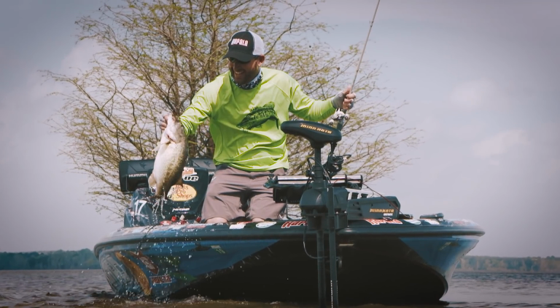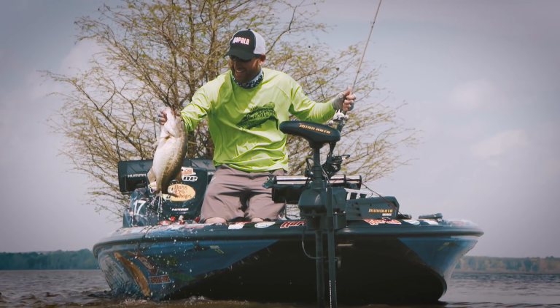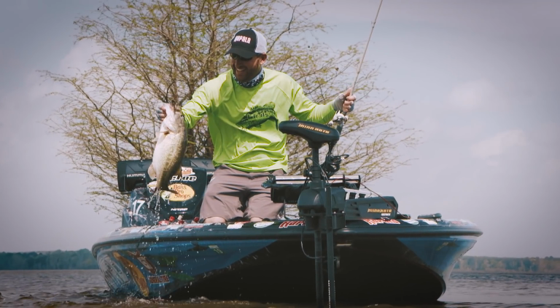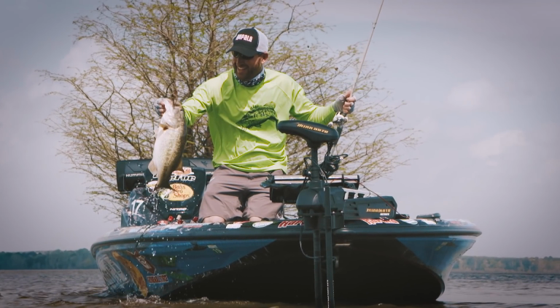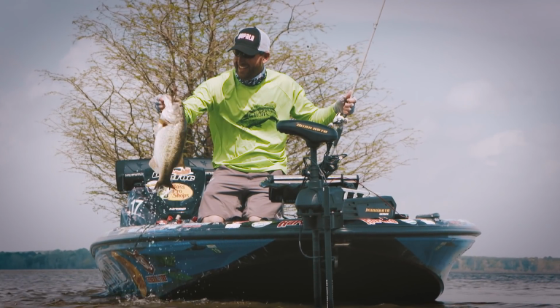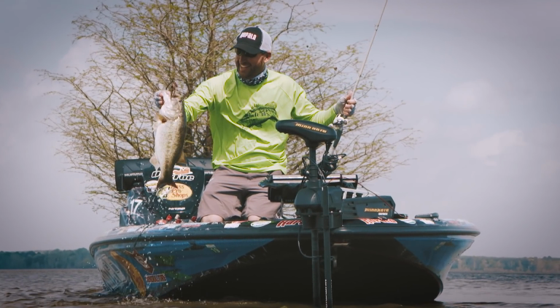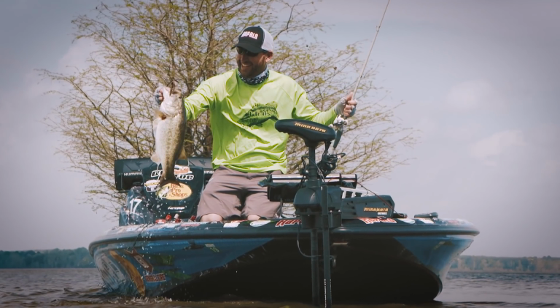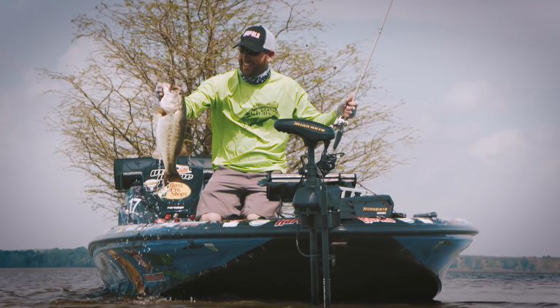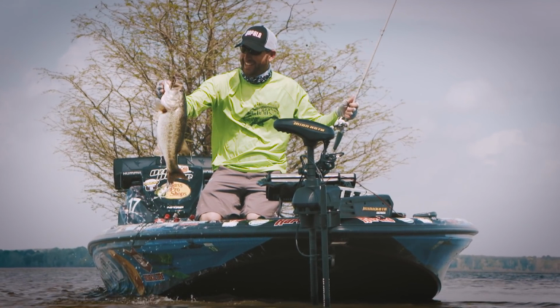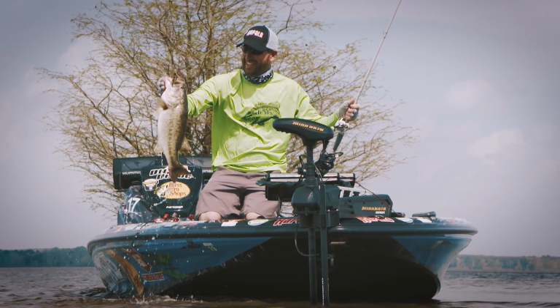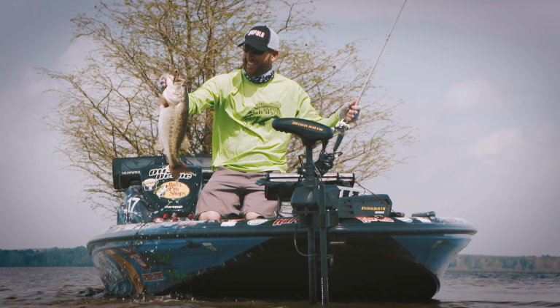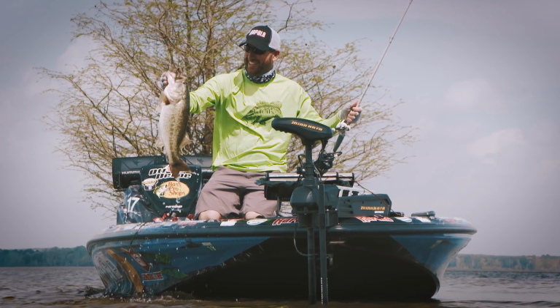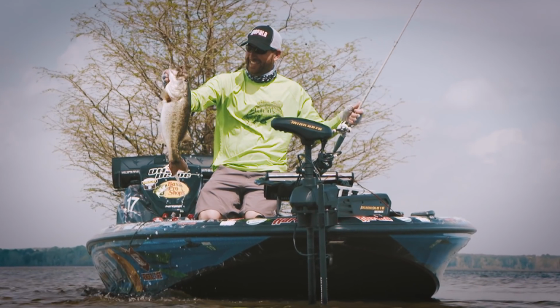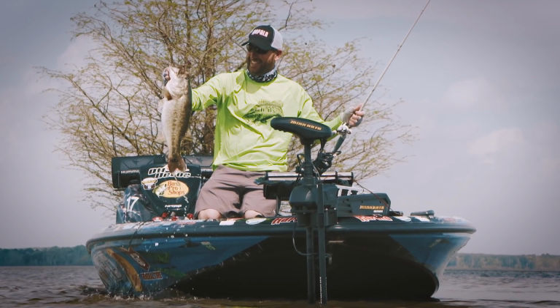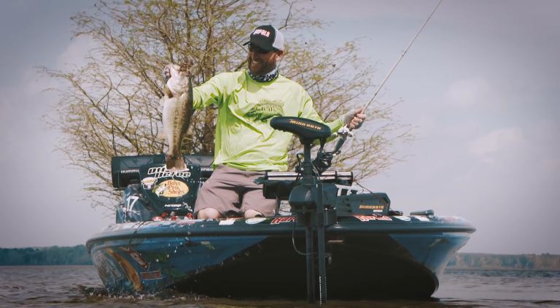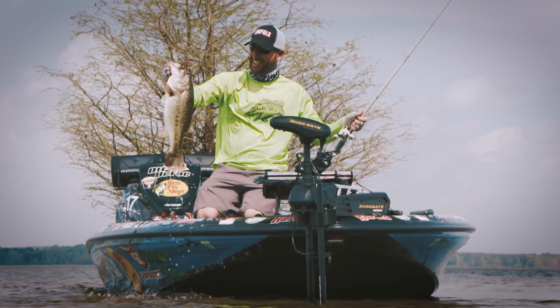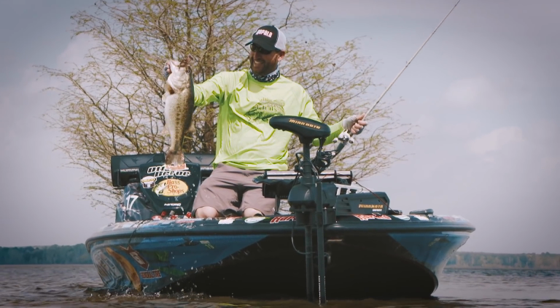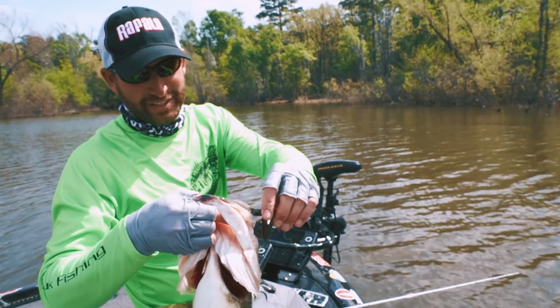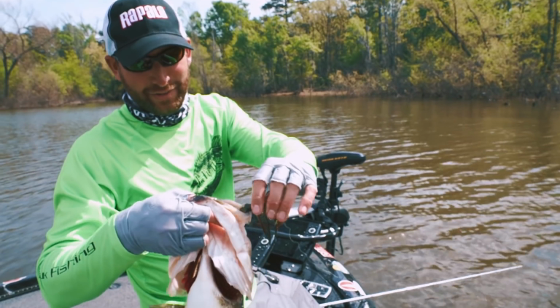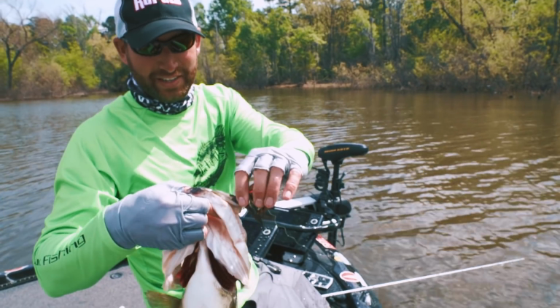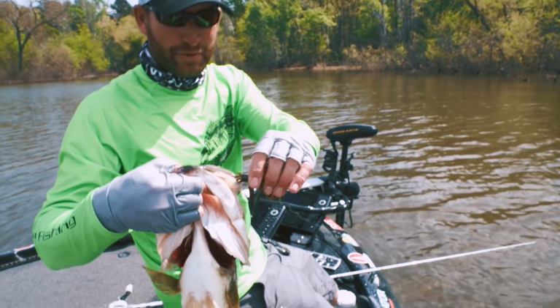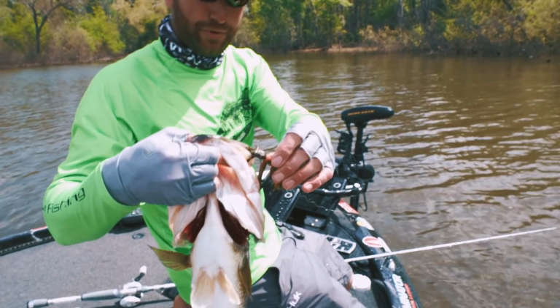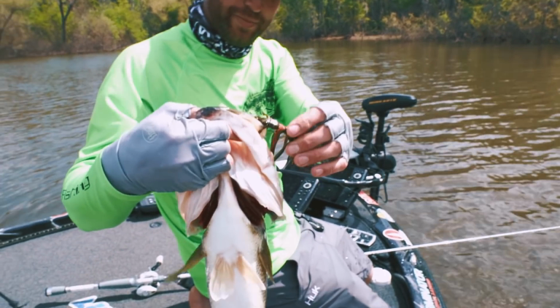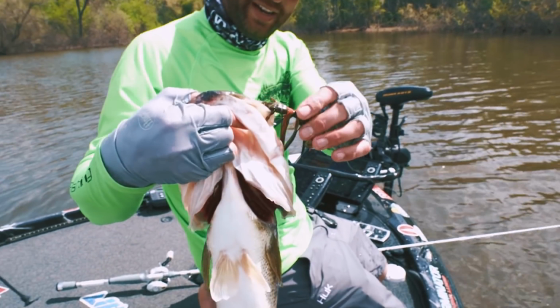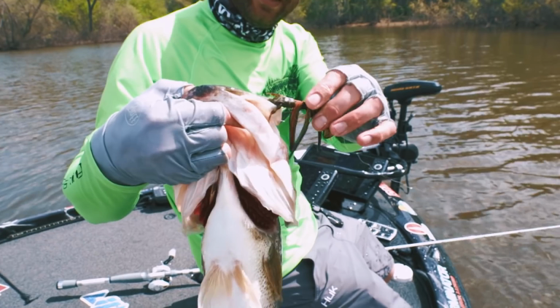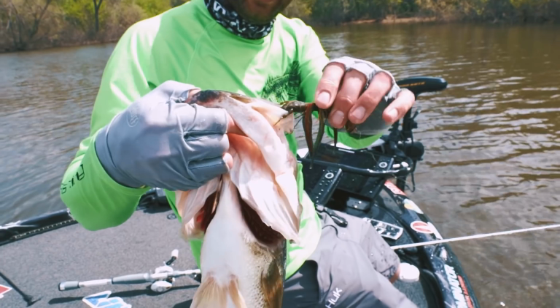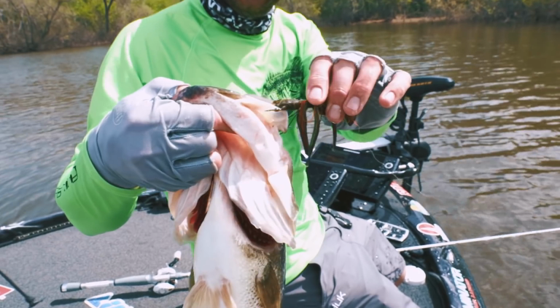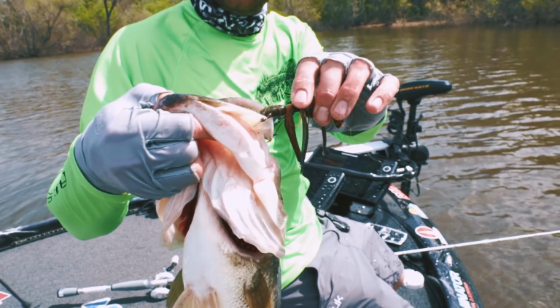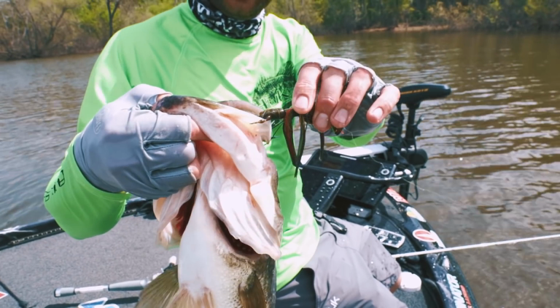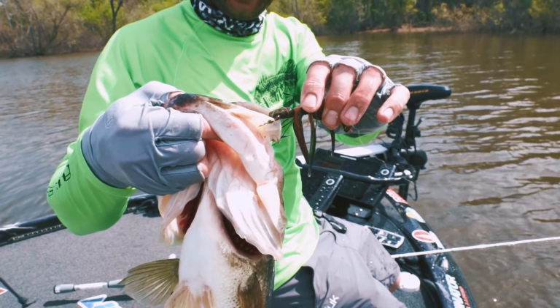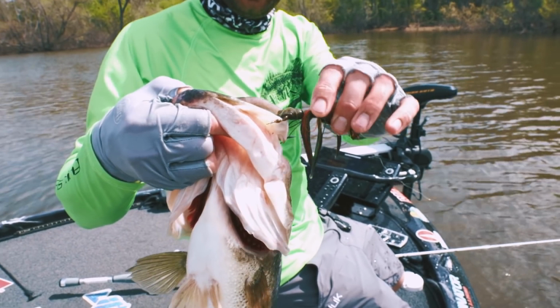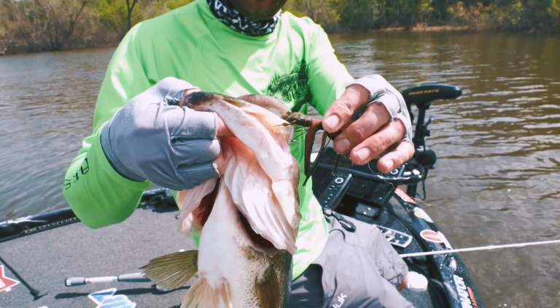Man, that's a beautiful fish. She ate that shuddering bait right in the corner of the mouth, exactly how you want.